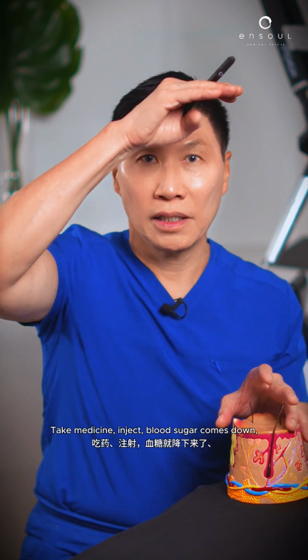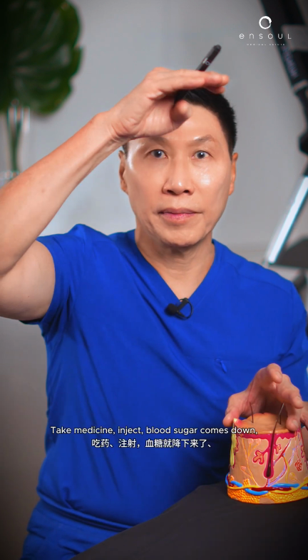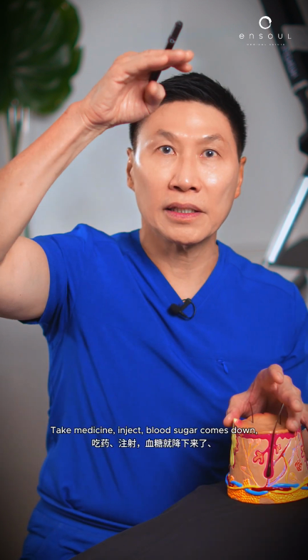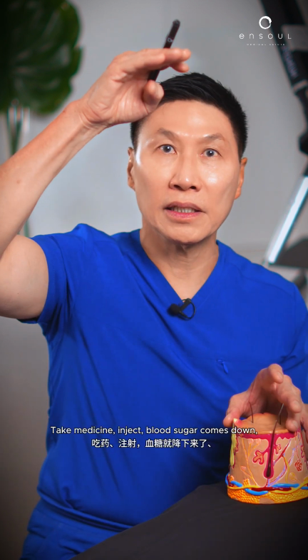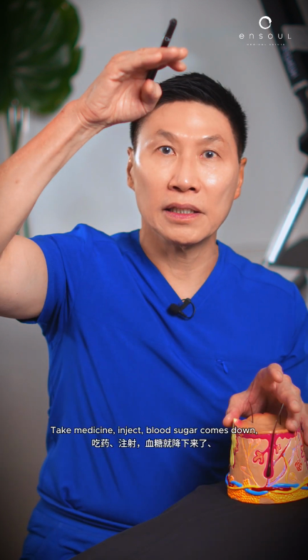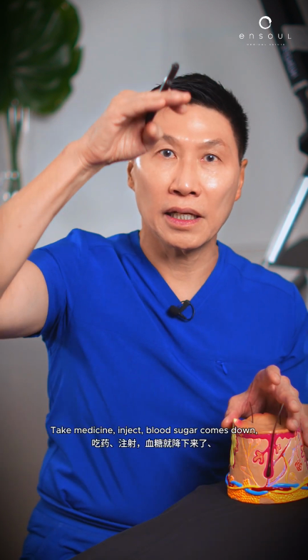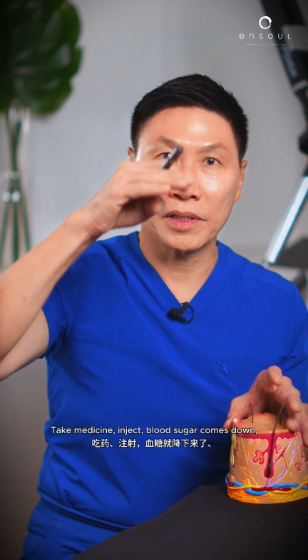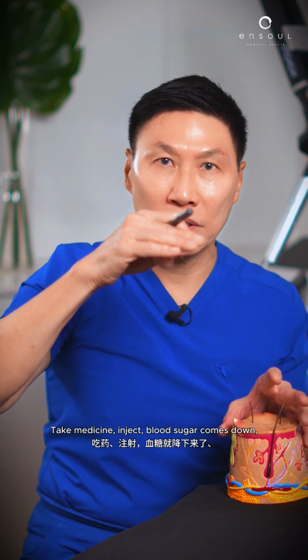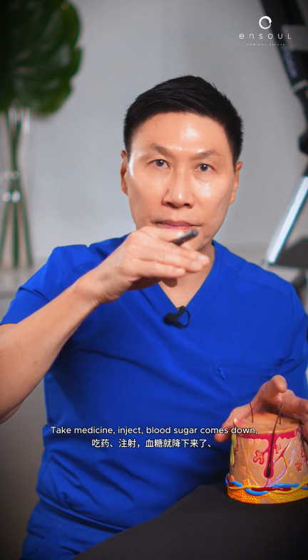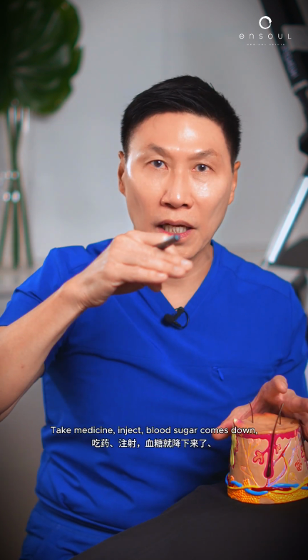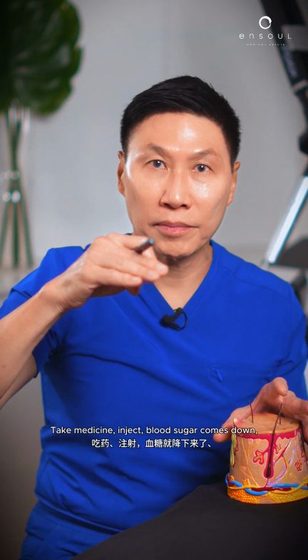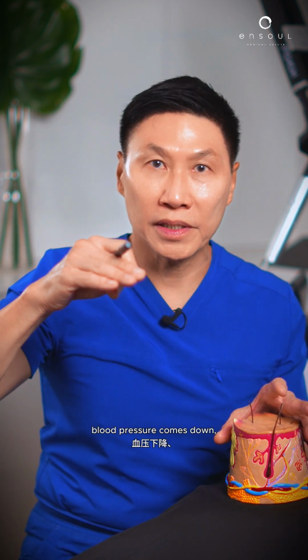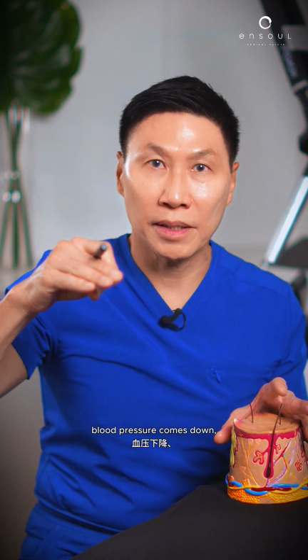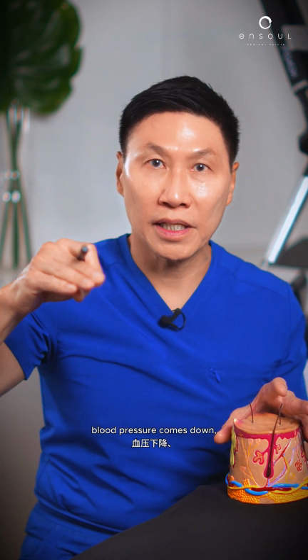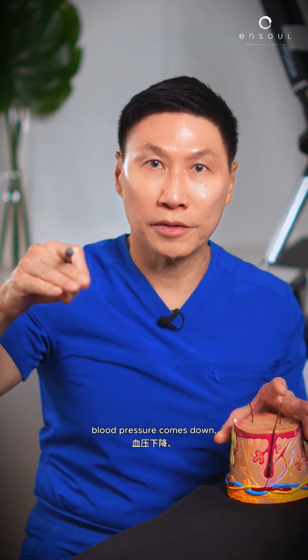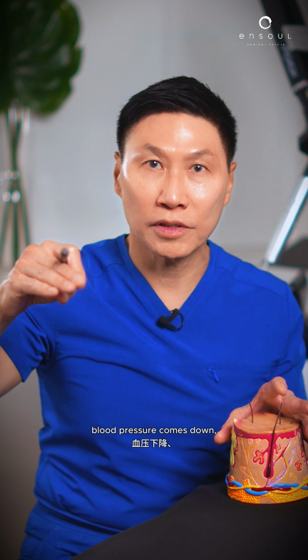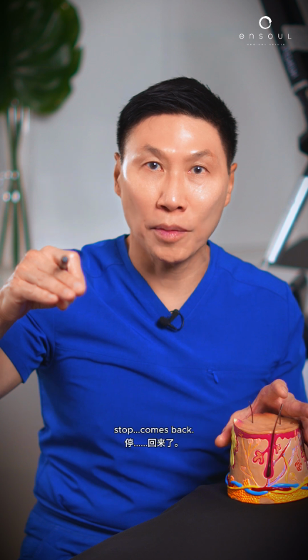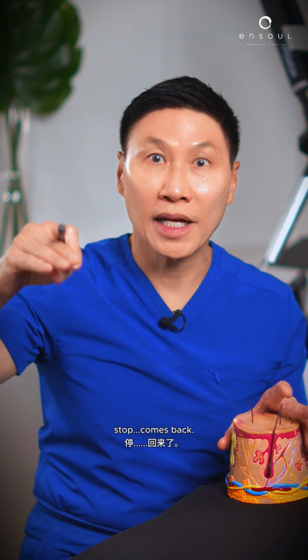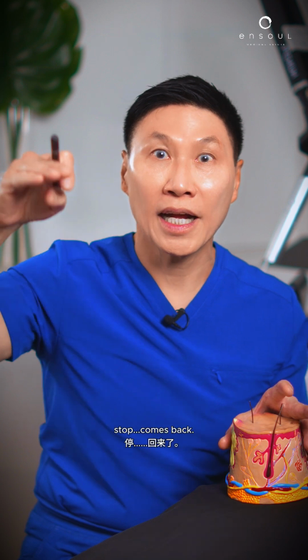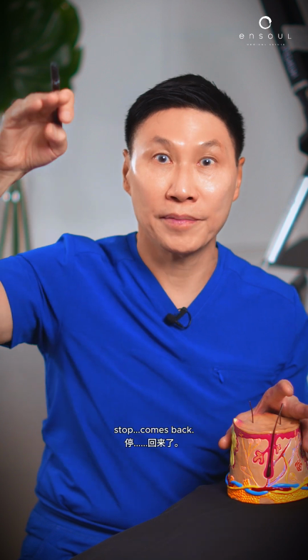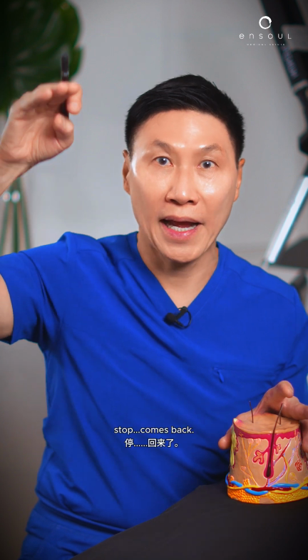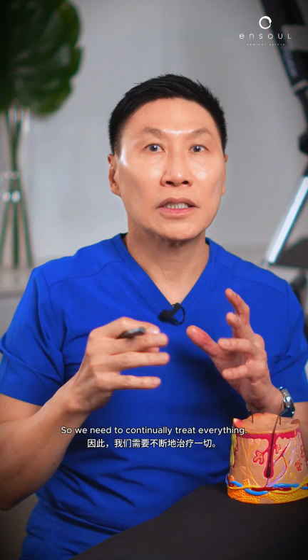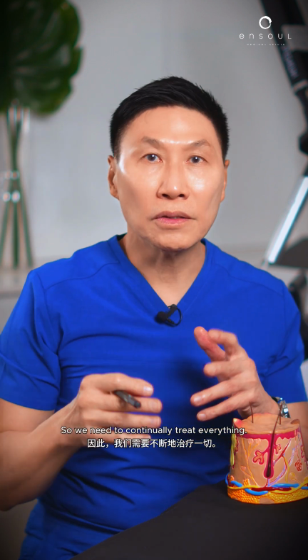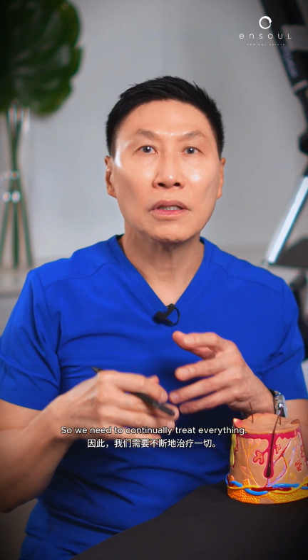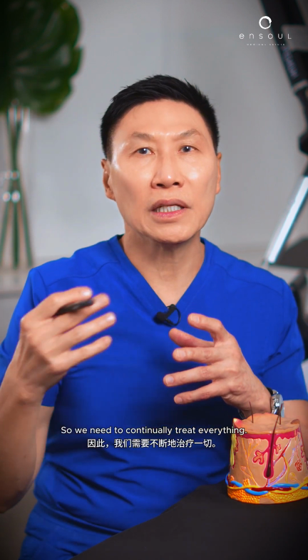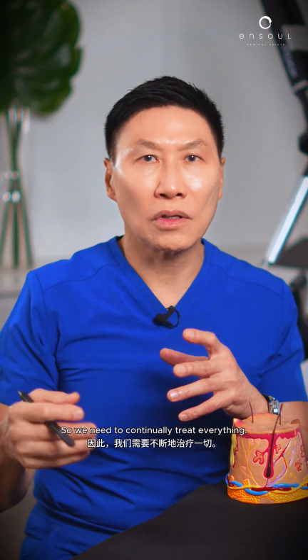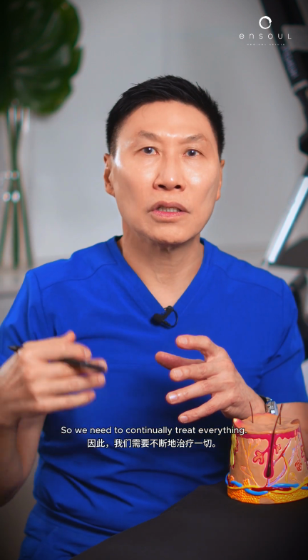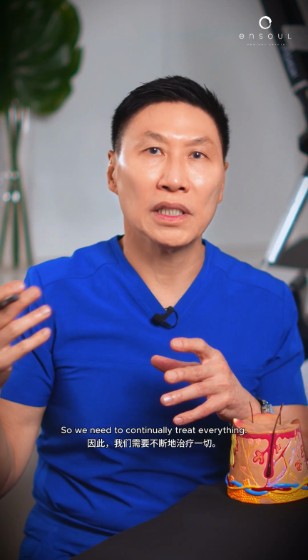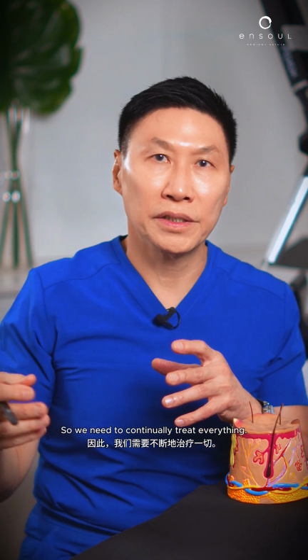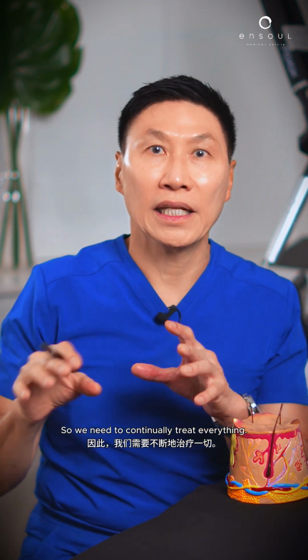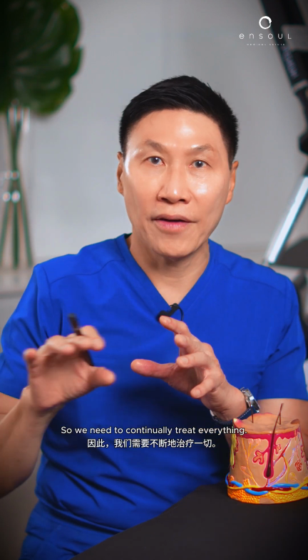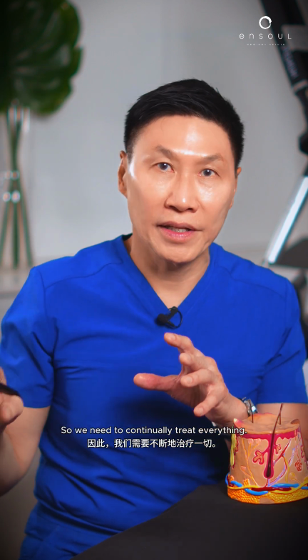Take medicine, inject — blood sugar comes down, blood pressure comes down, stop — comes back. So we need to continually treat everything.